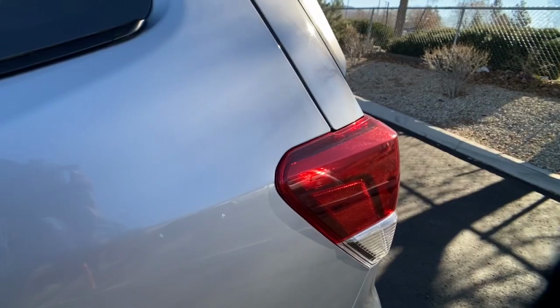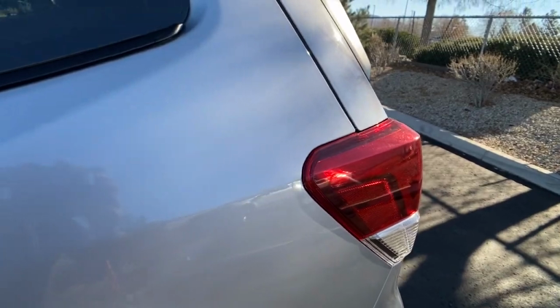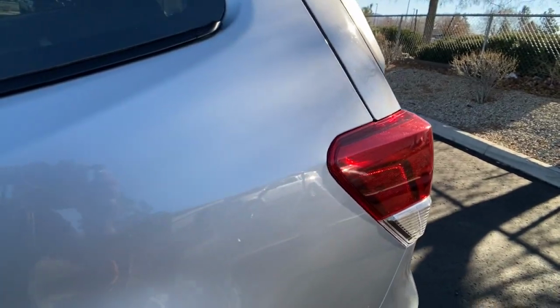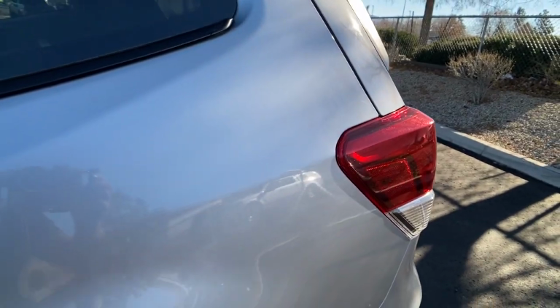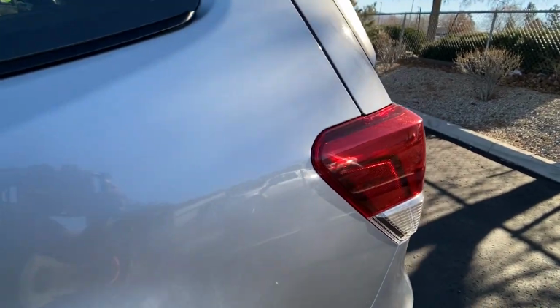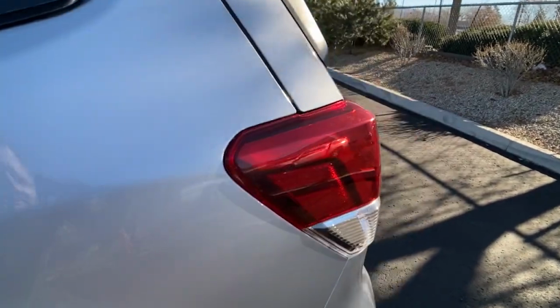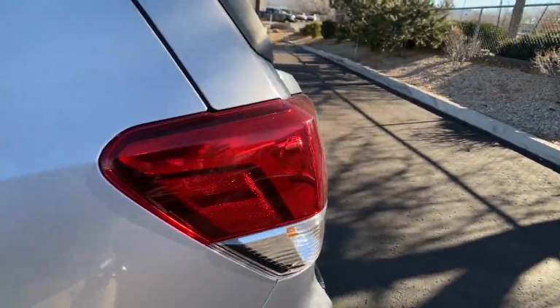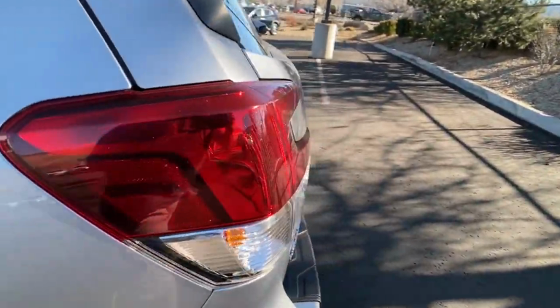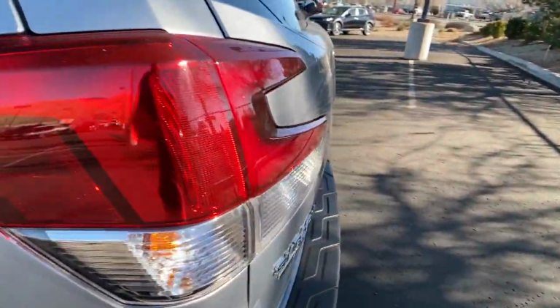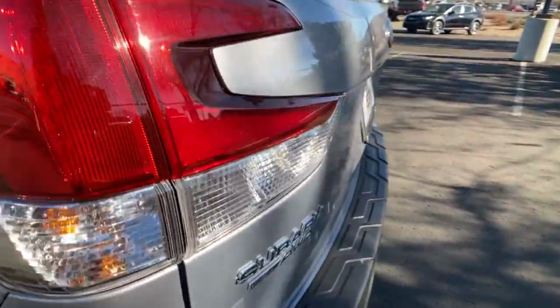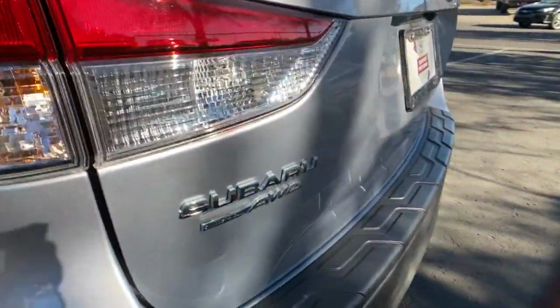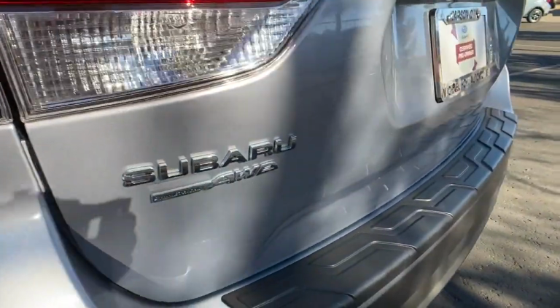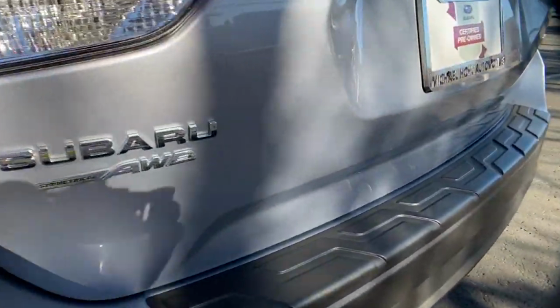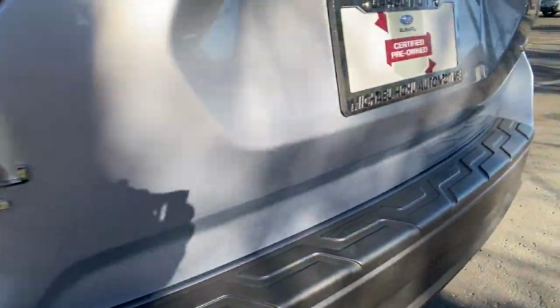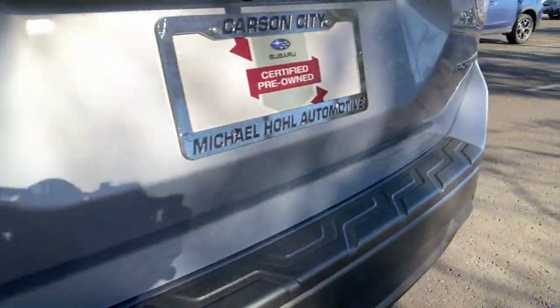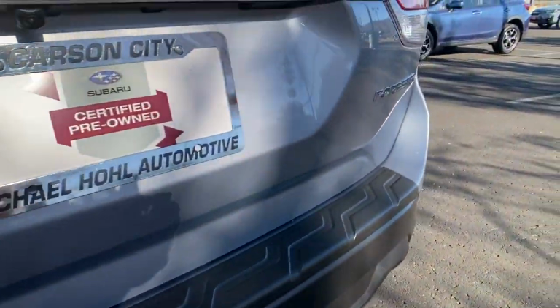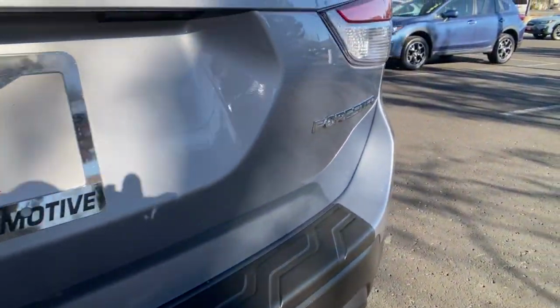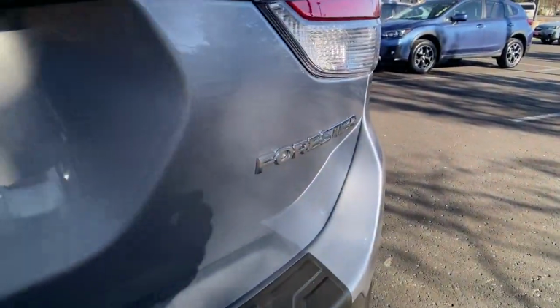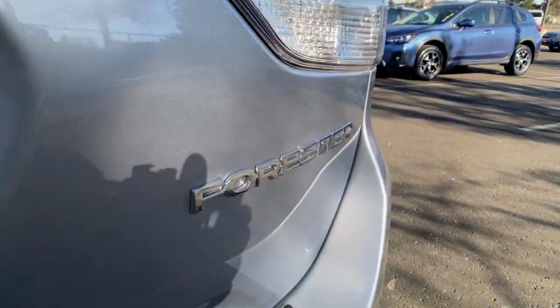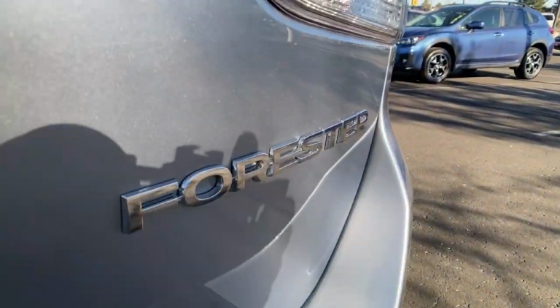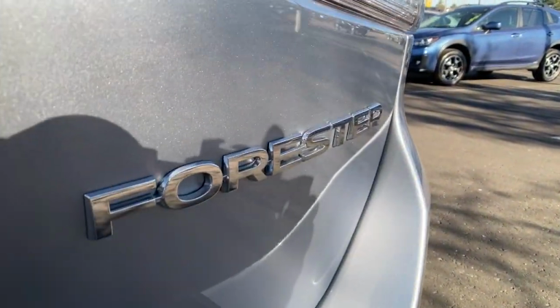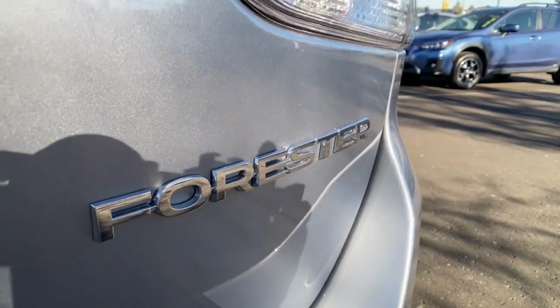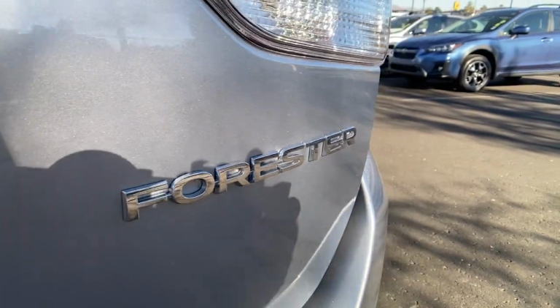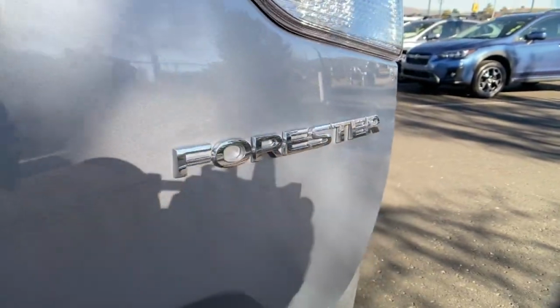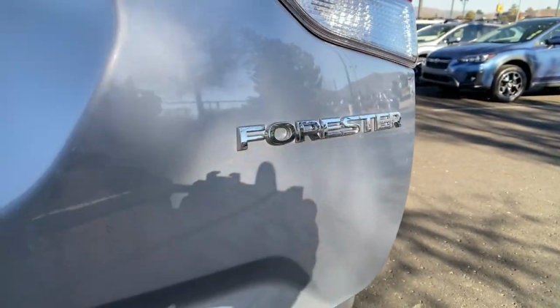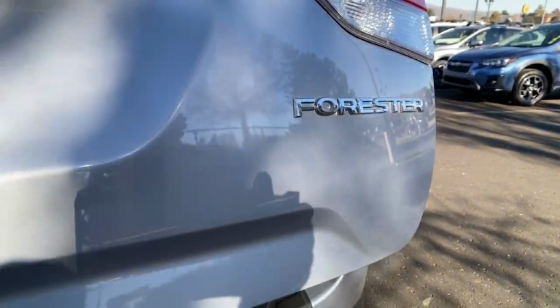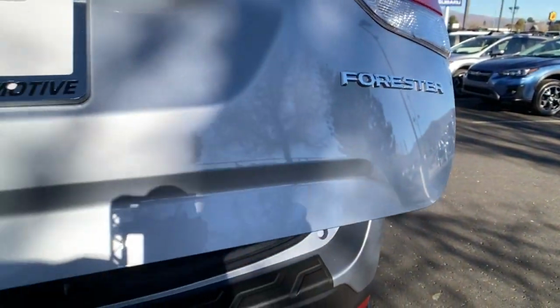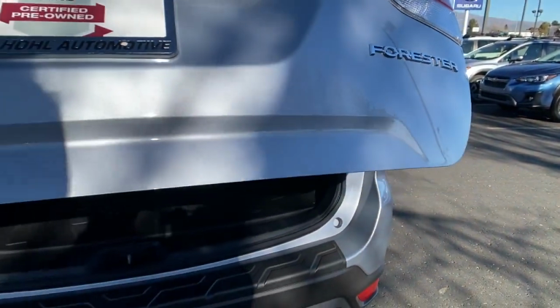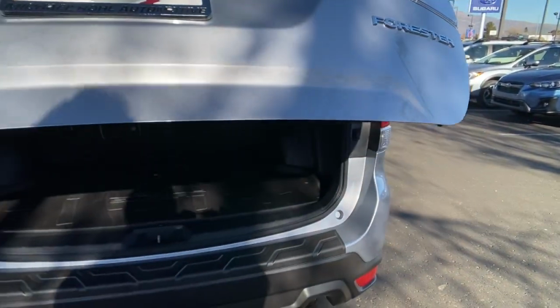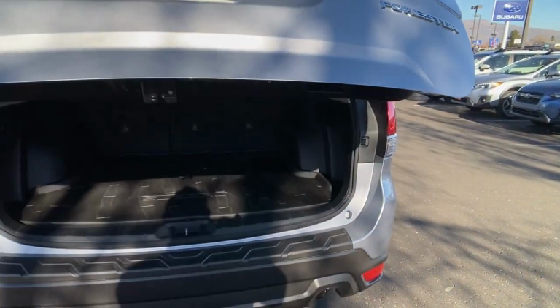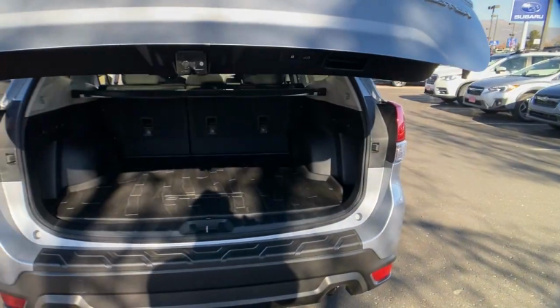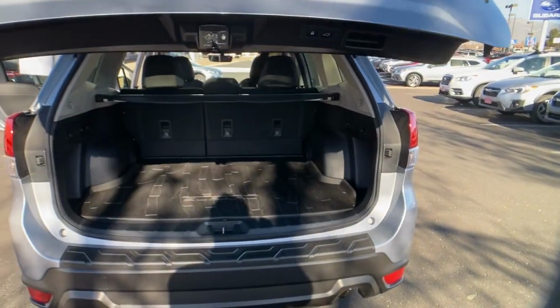Make the most of your outdoor lifestyle in this capable Forester. Come in for a fun and easy test drive. Our team will make it the best part of your day.